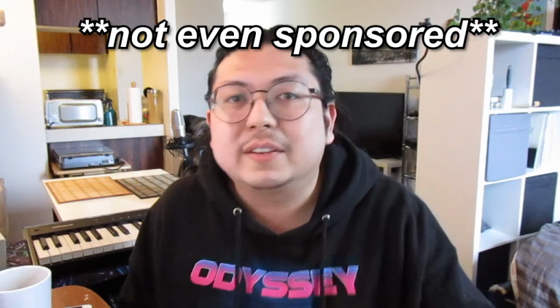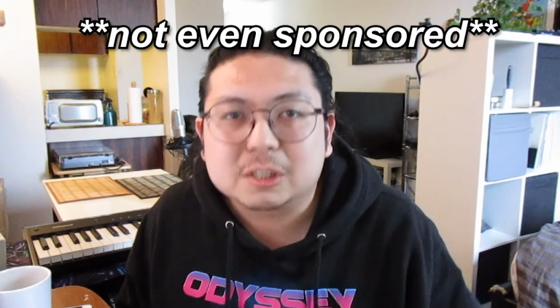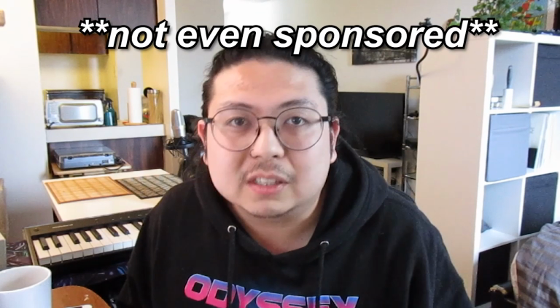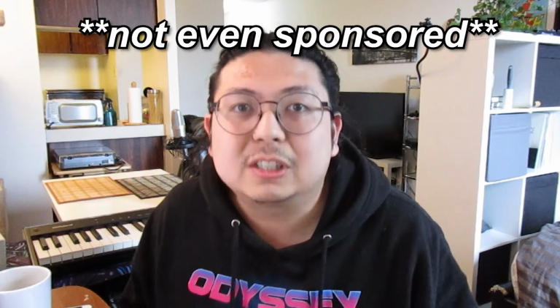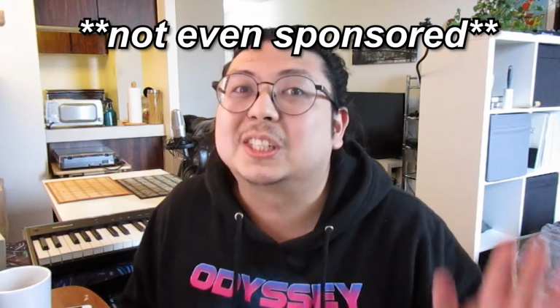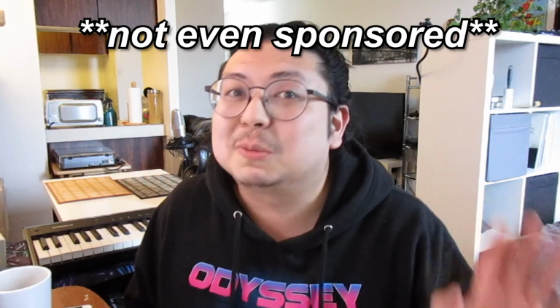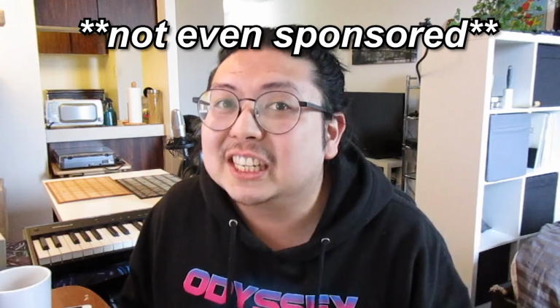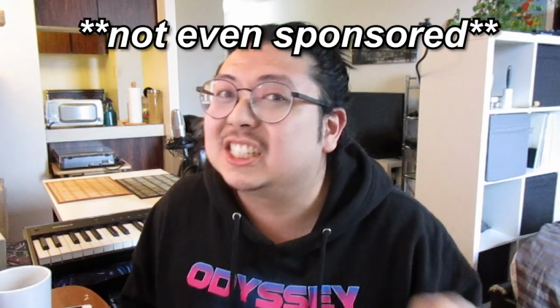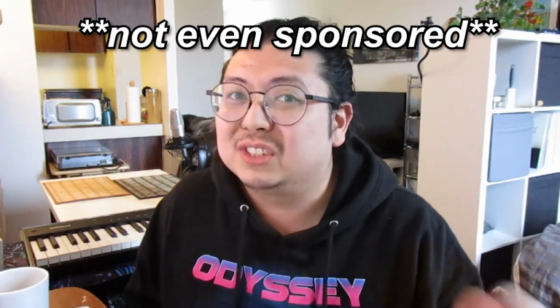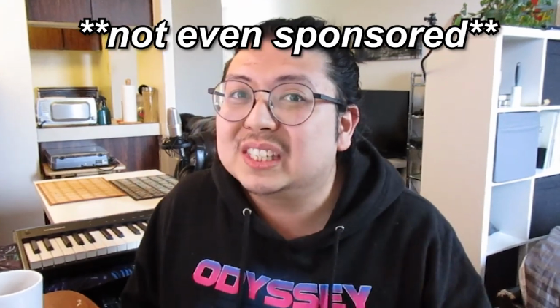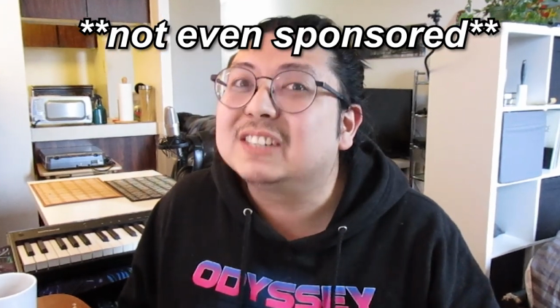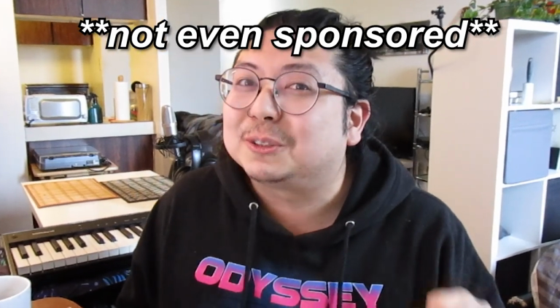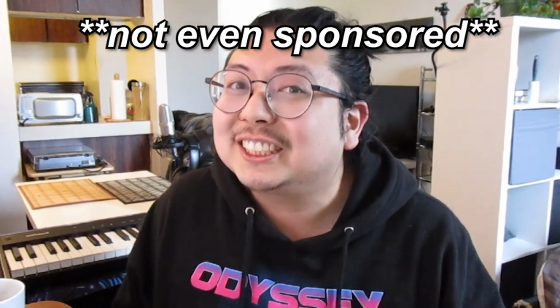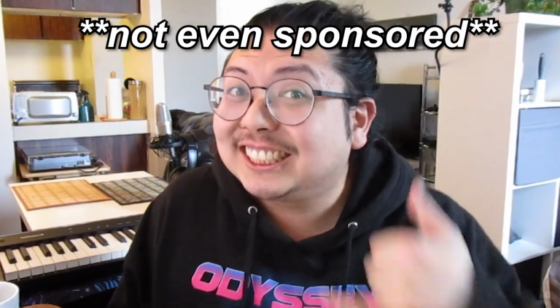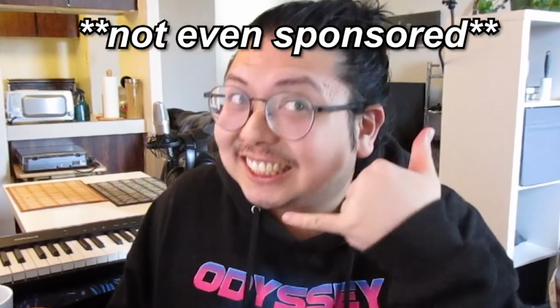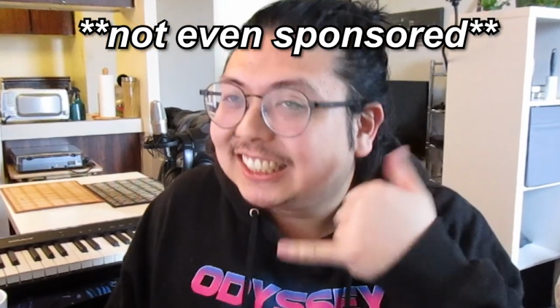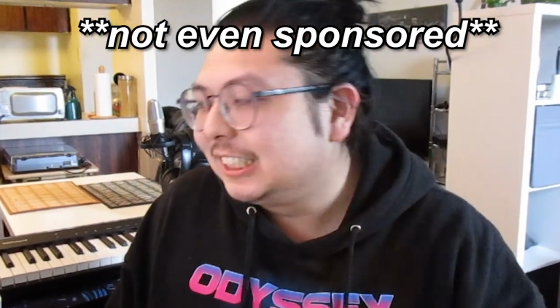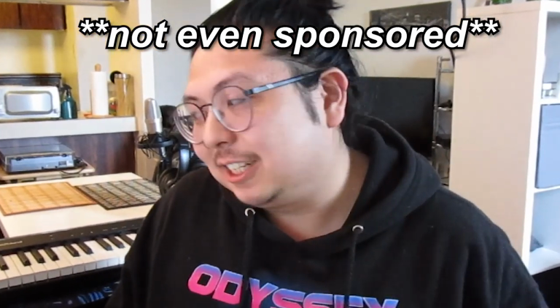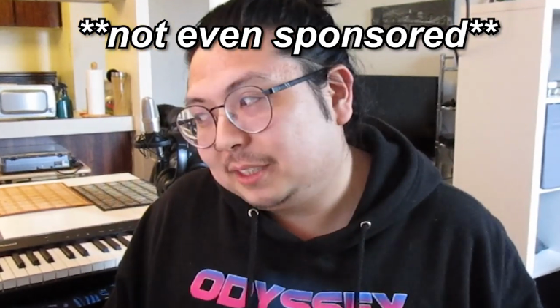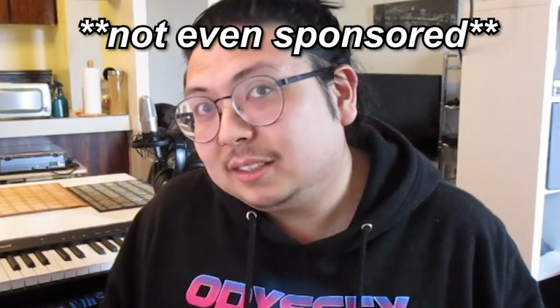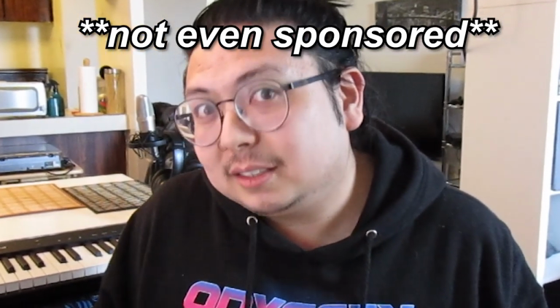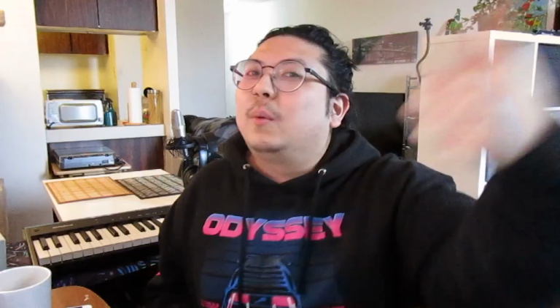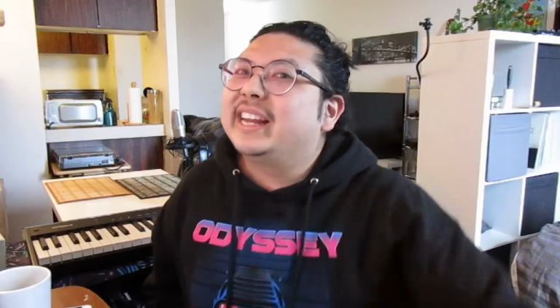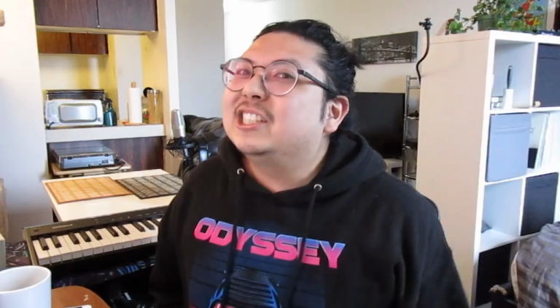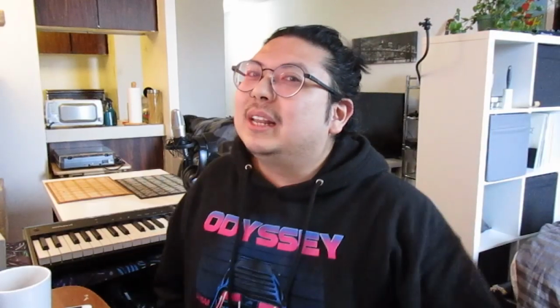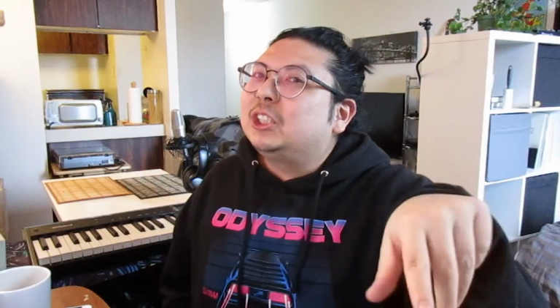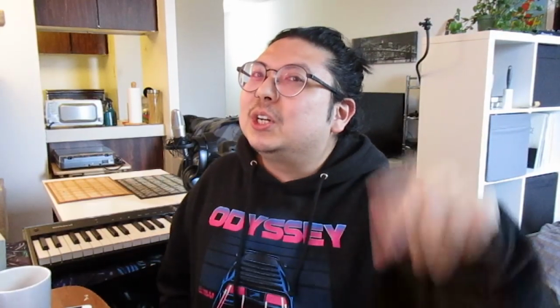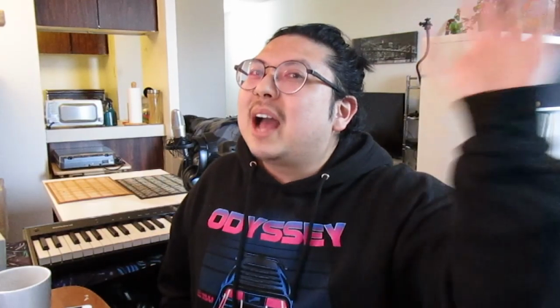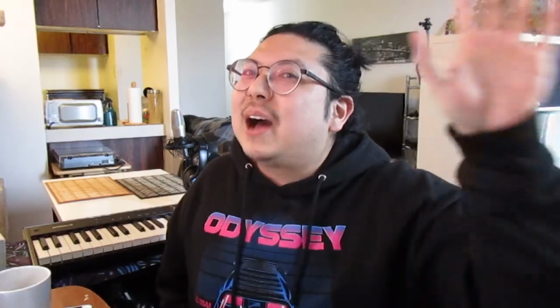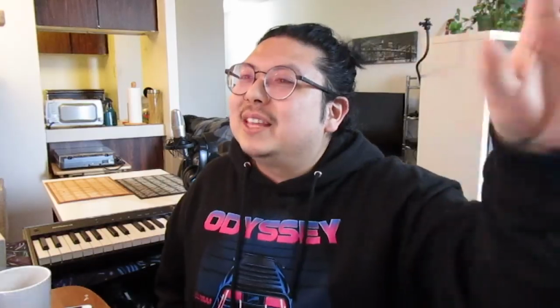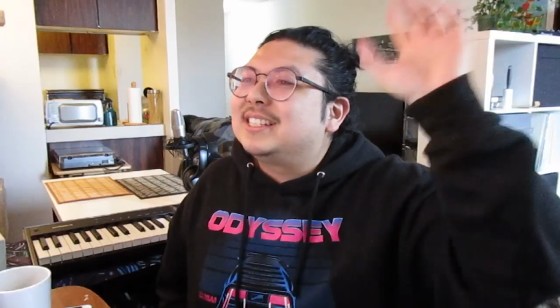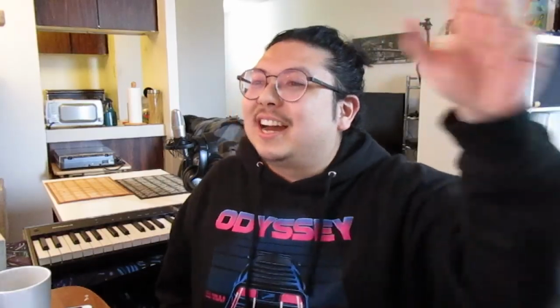Not even sponsored, but Splice — Steve Duda, if you're watching — we're gonna get into it. Let me show you how this is done.